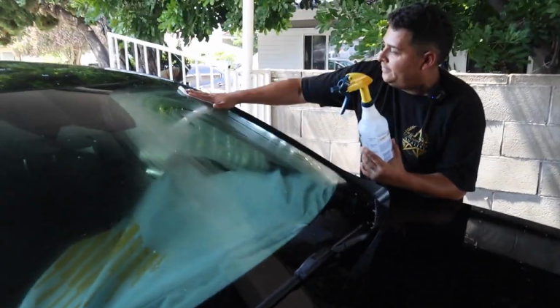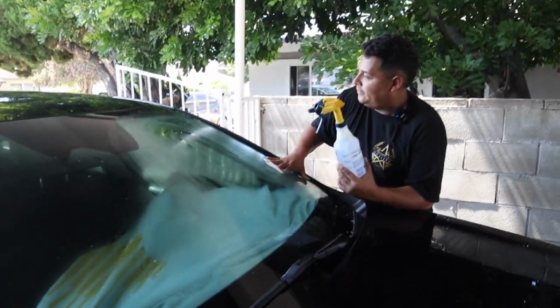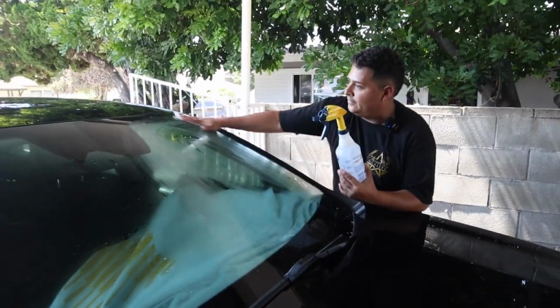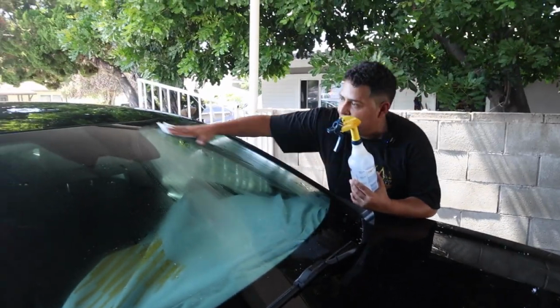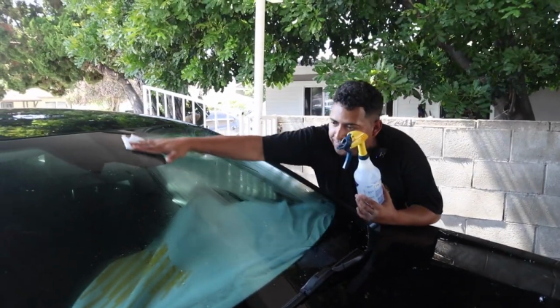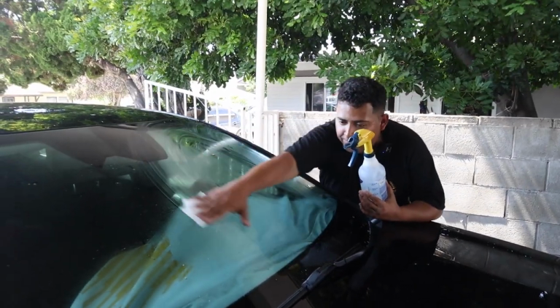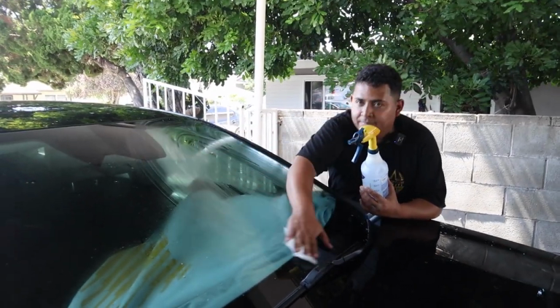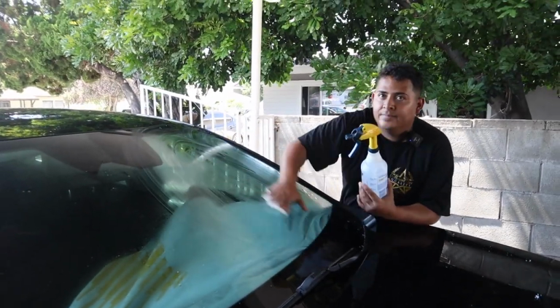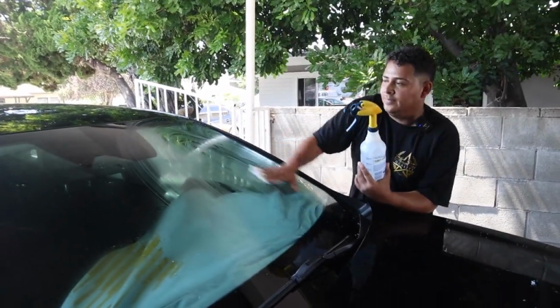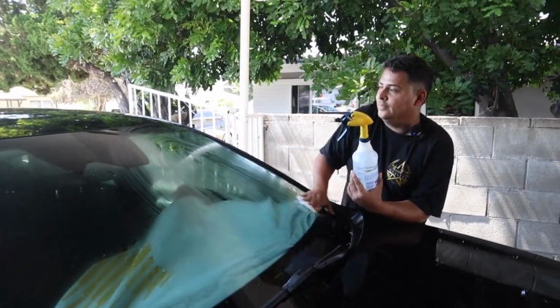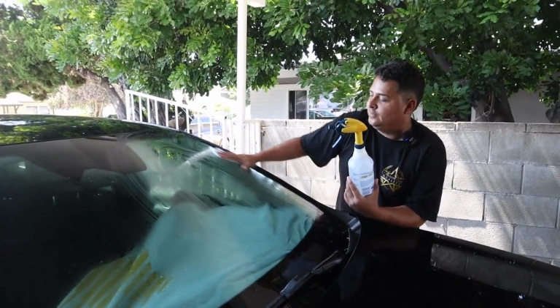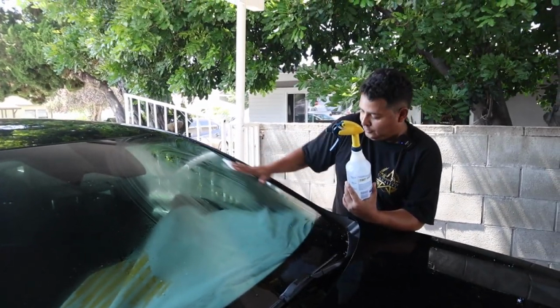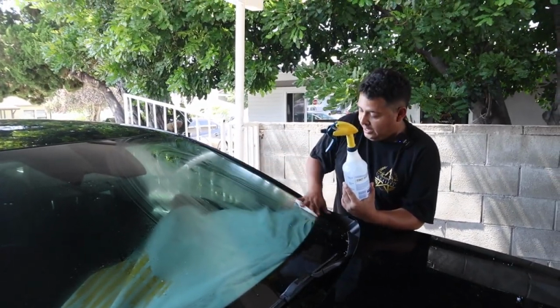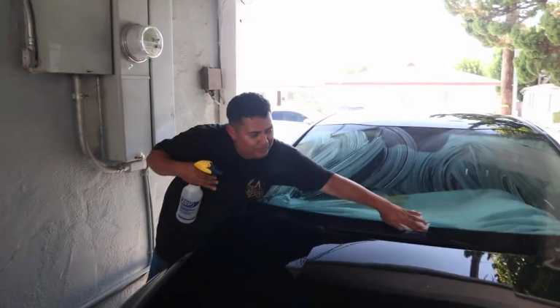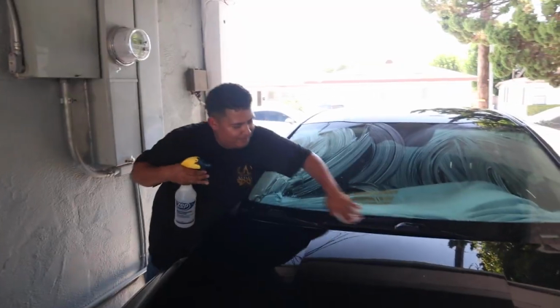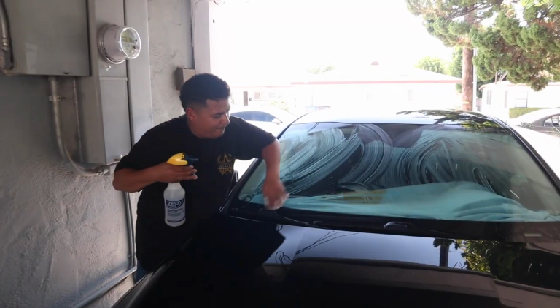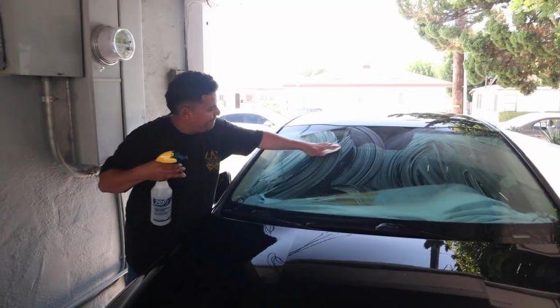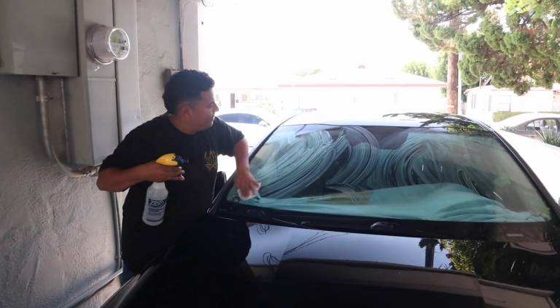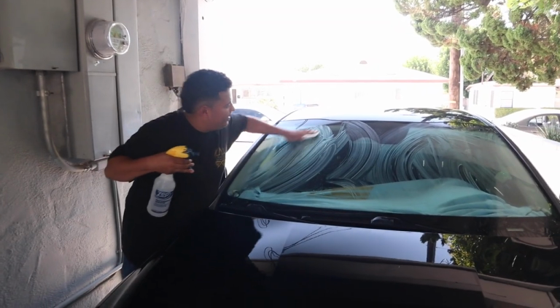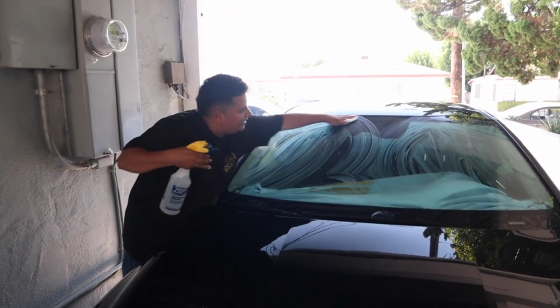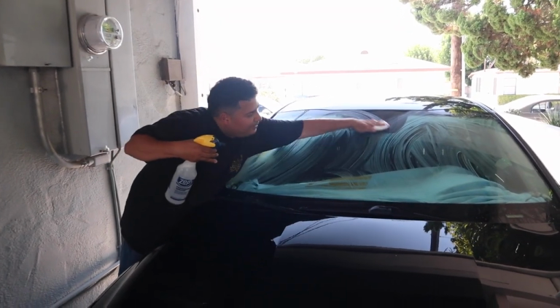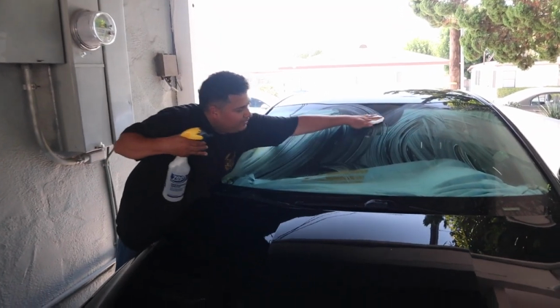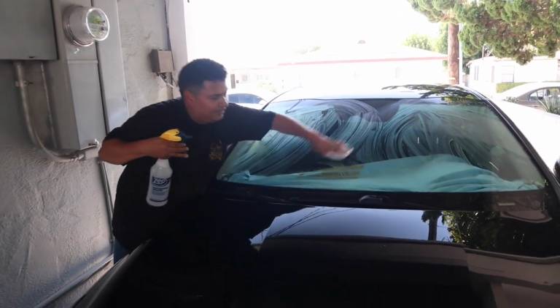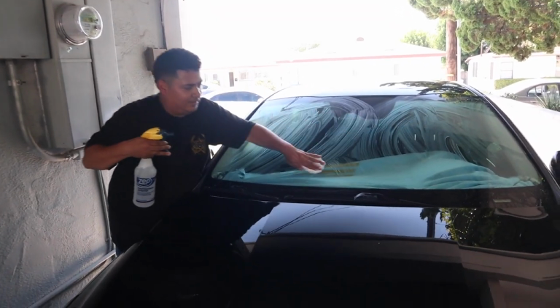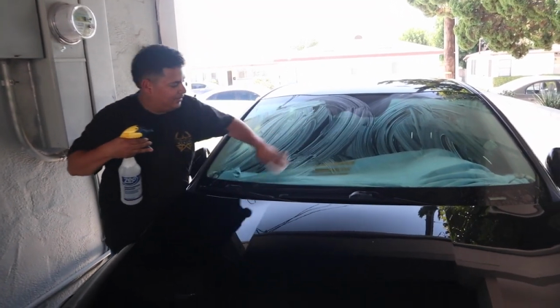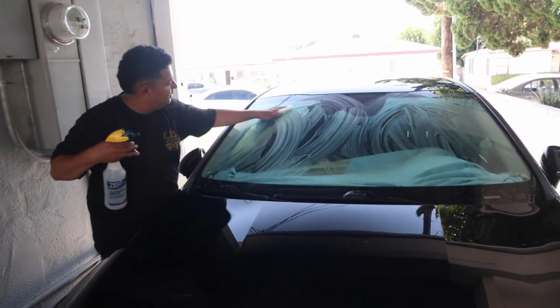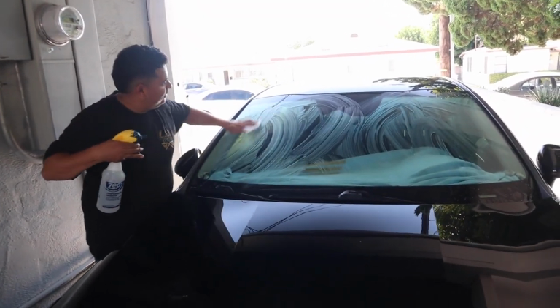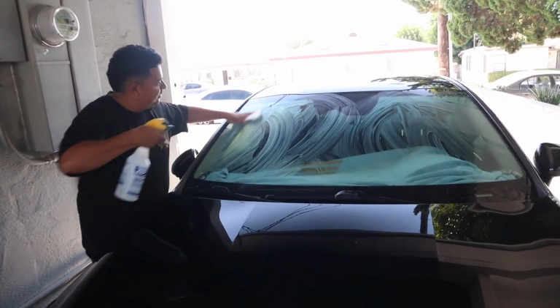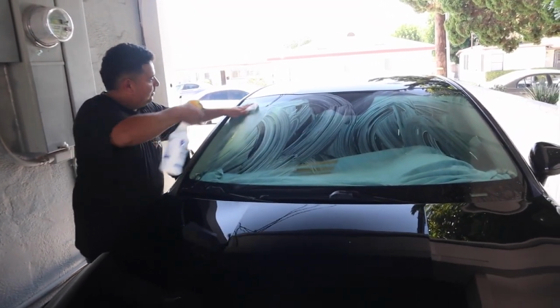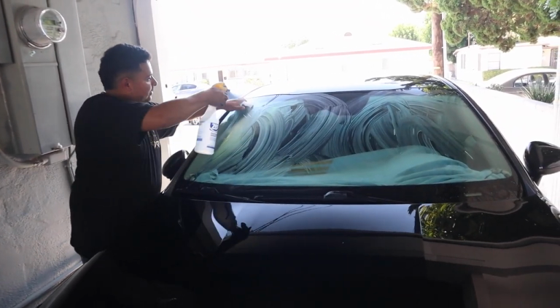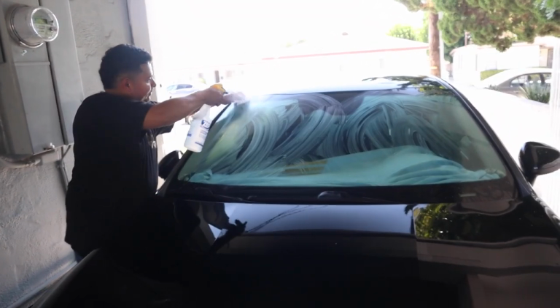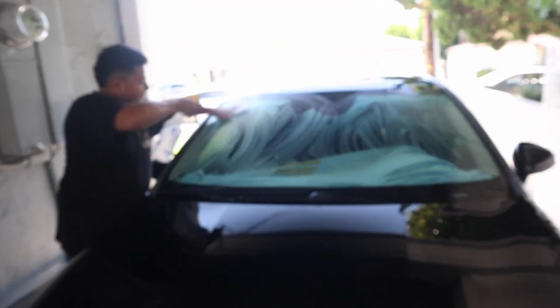But wait — I thought you put the tint inside the window. It does go inside, but we have to put the tint on the outside of the molding first to install it on the inside.